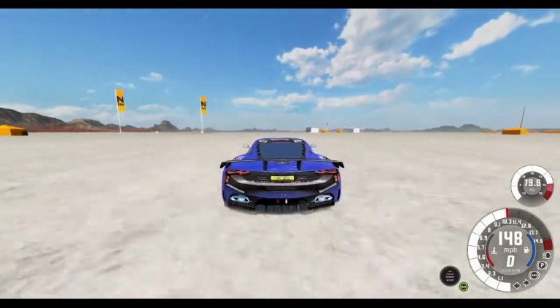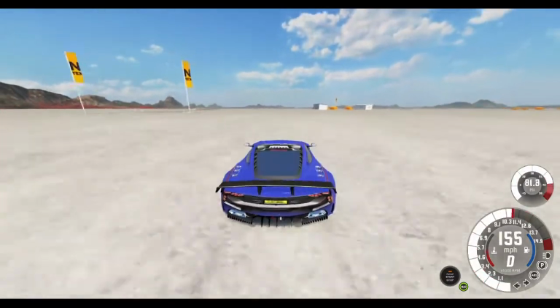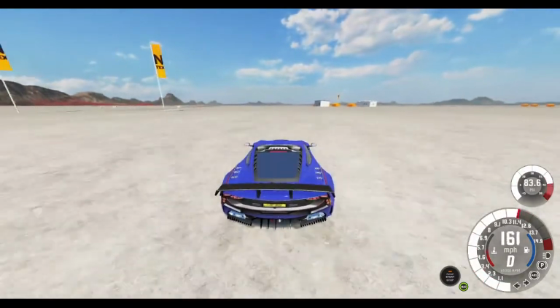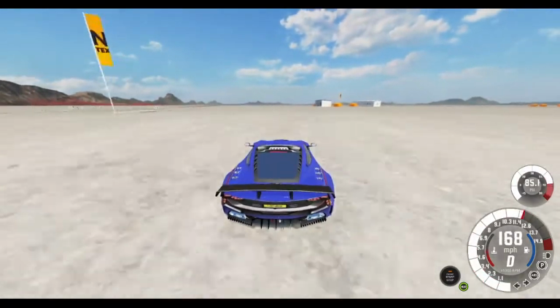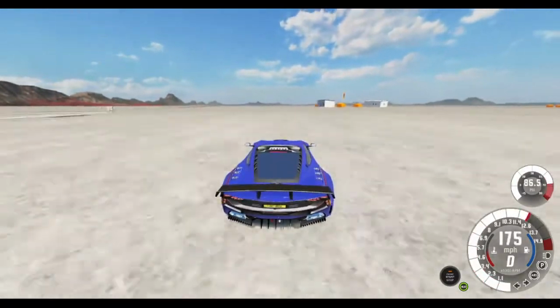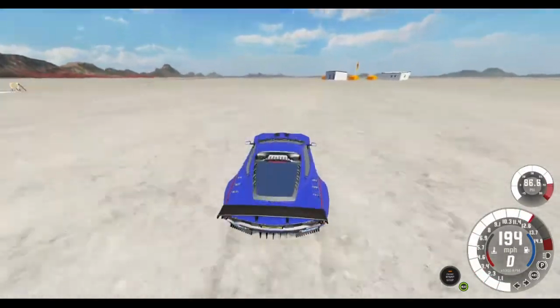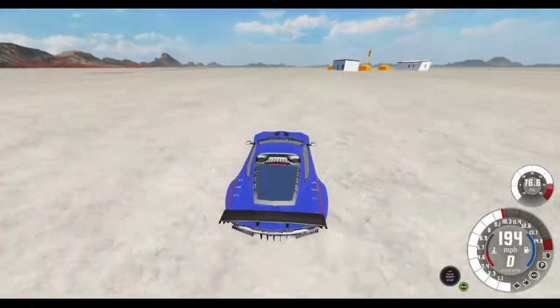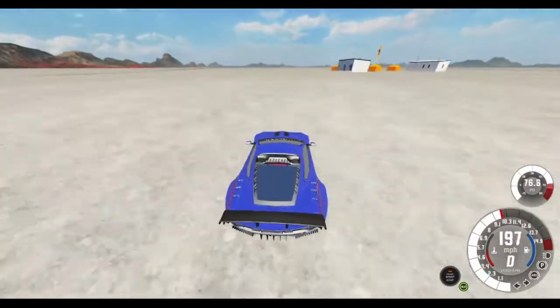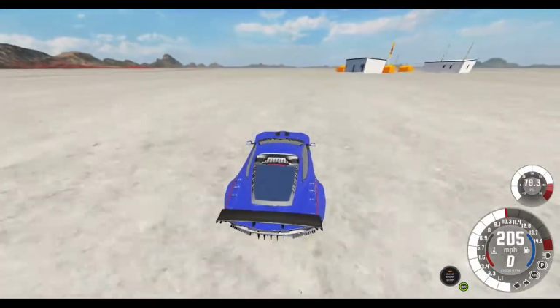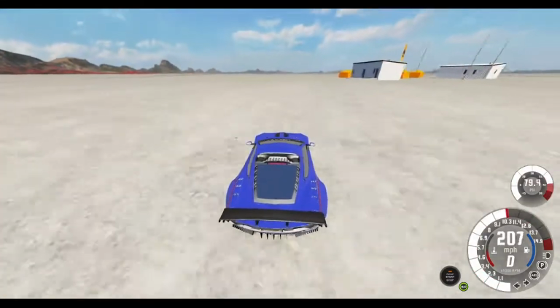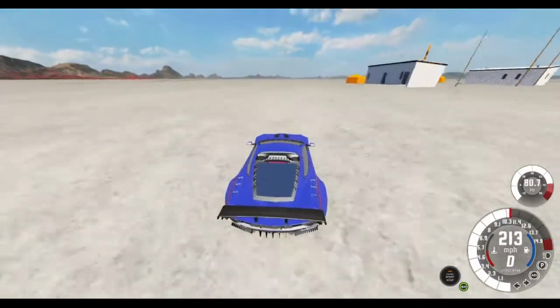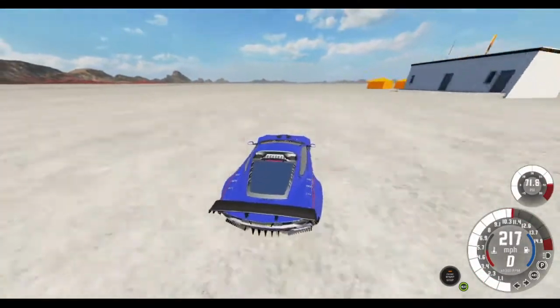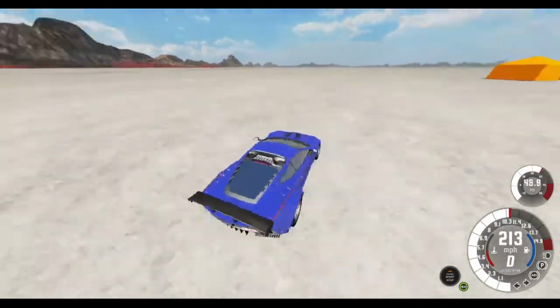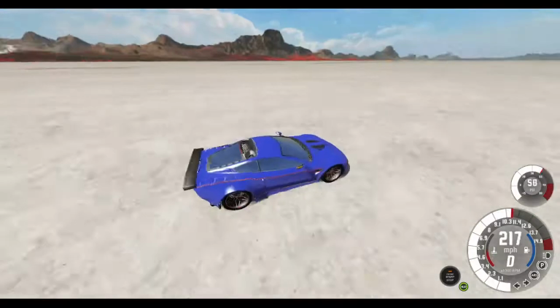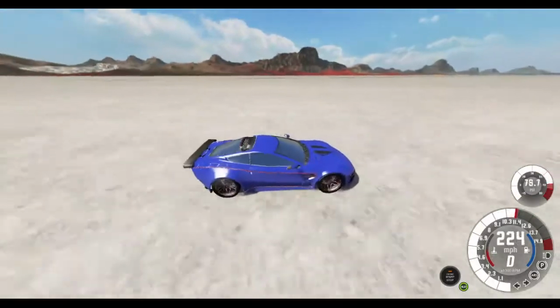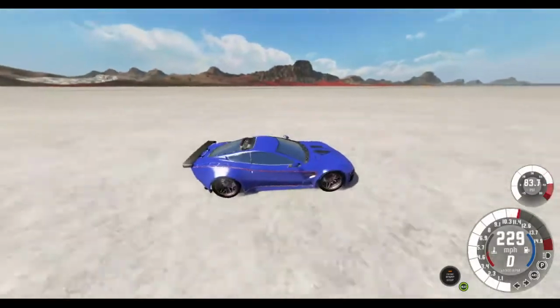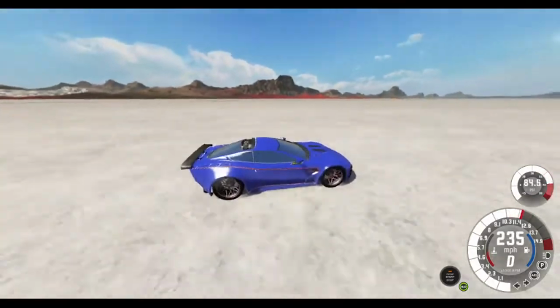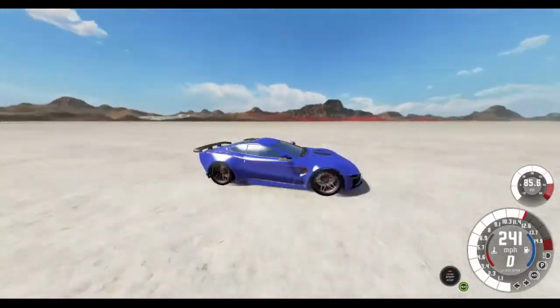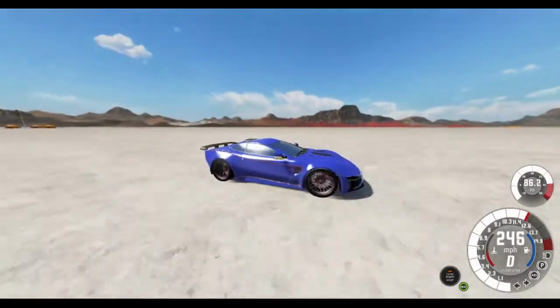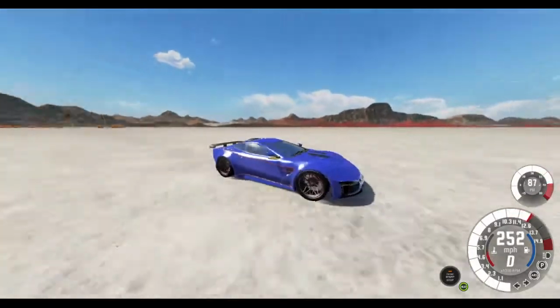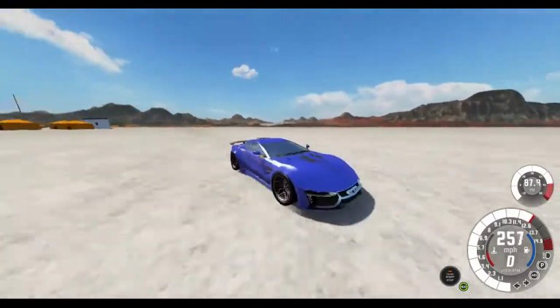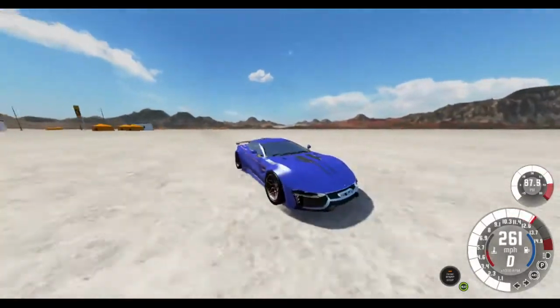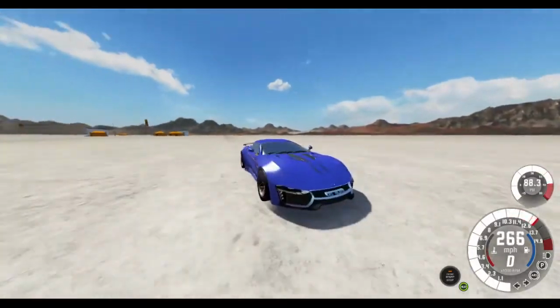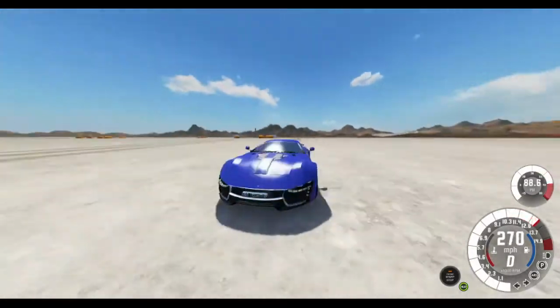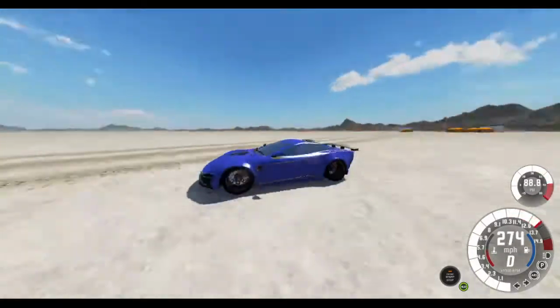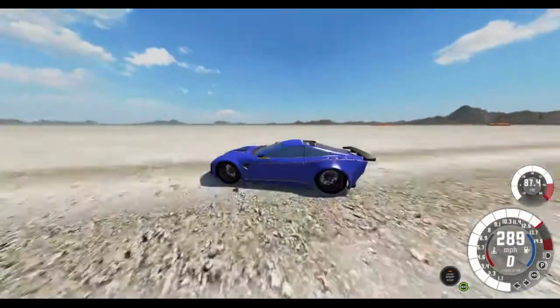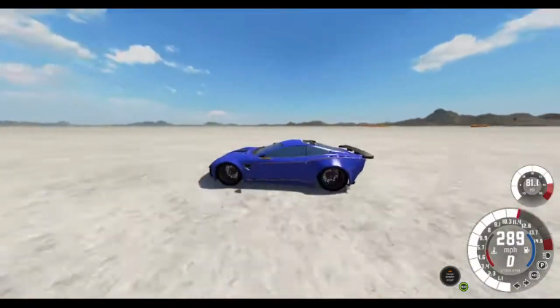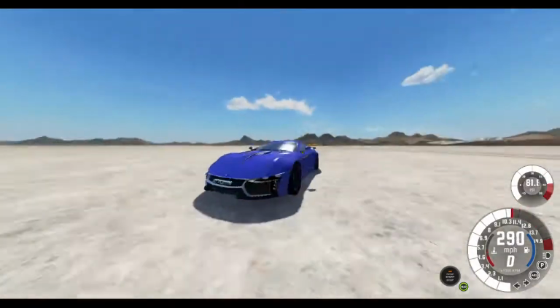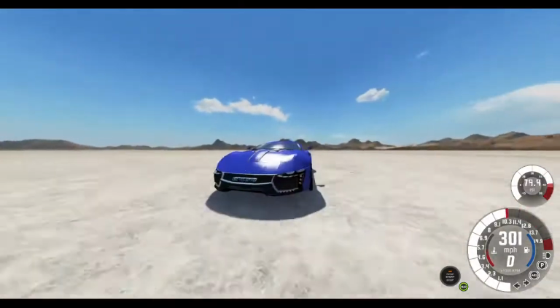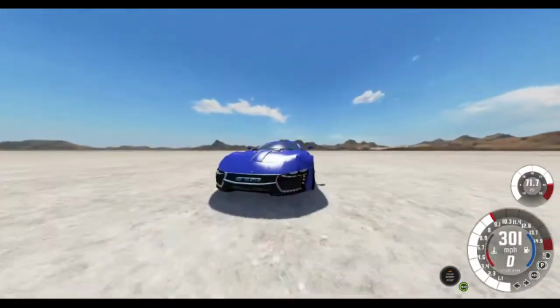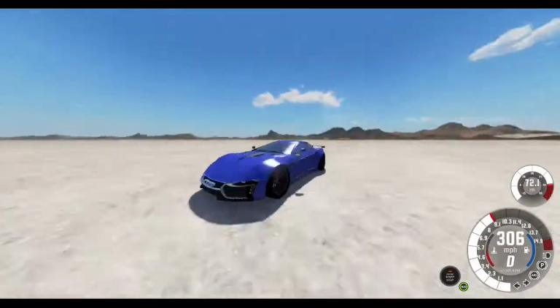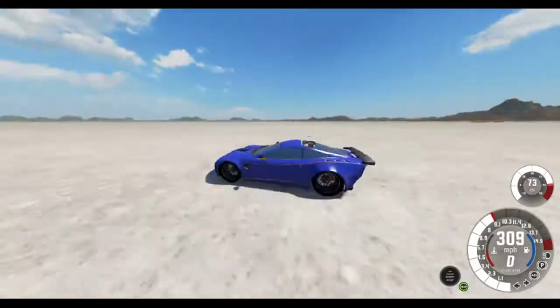Without Nitrous, it takes a lot longer to accelerate, so I just wanted to get it to accelerate quick so we can get this thing going as fast as possible across the salt flats.